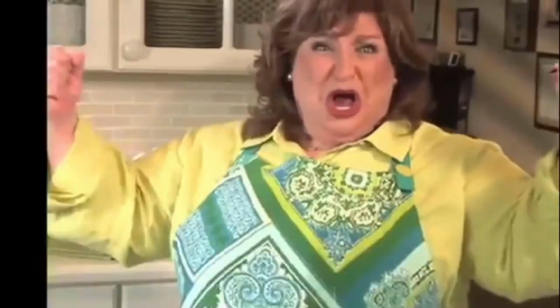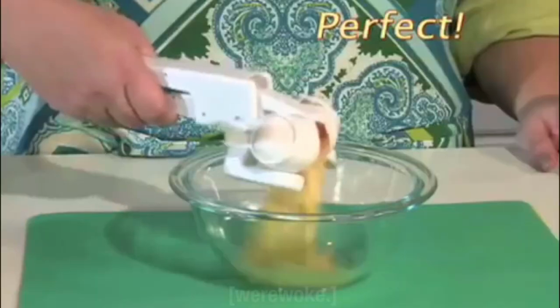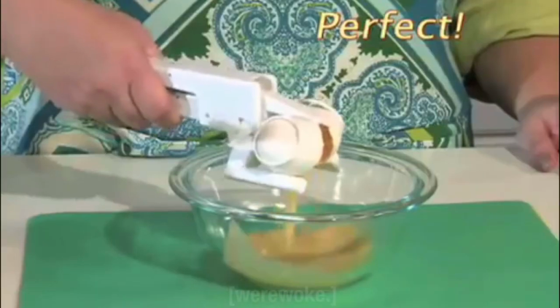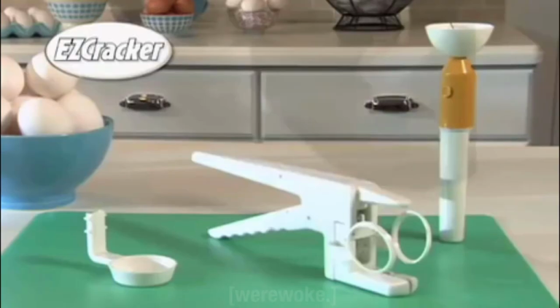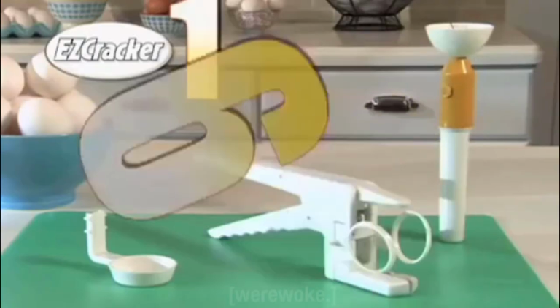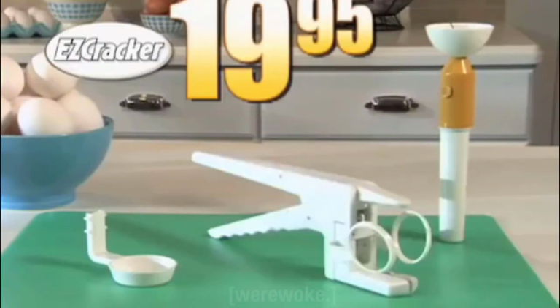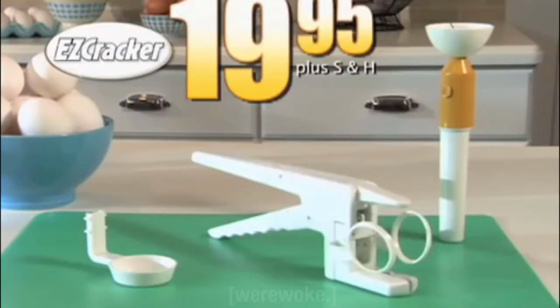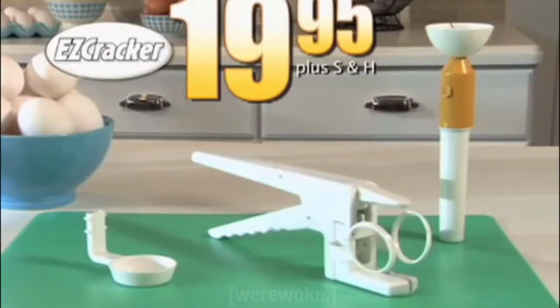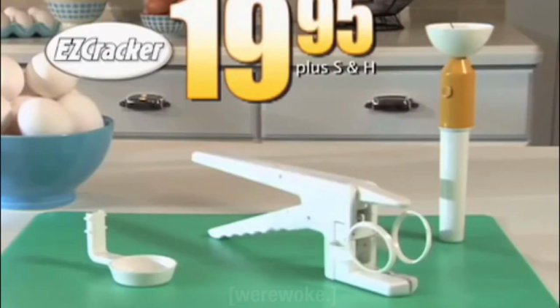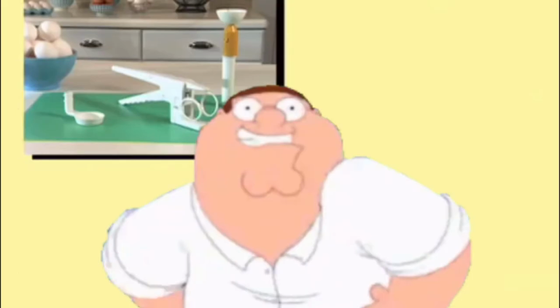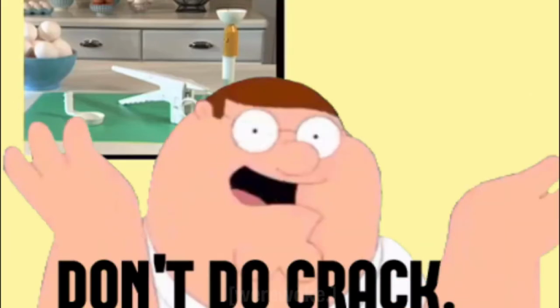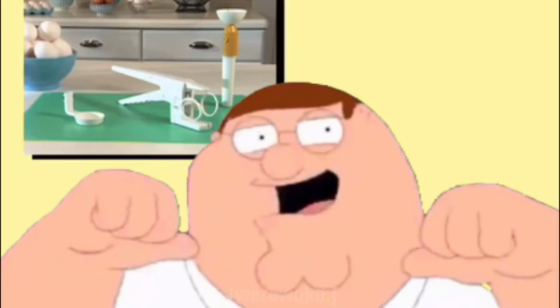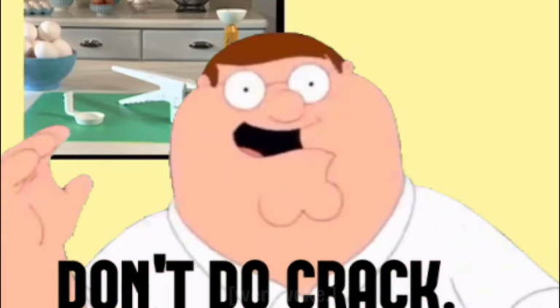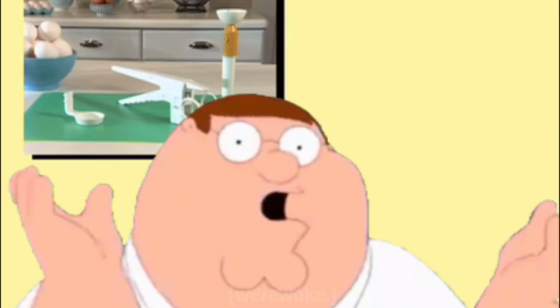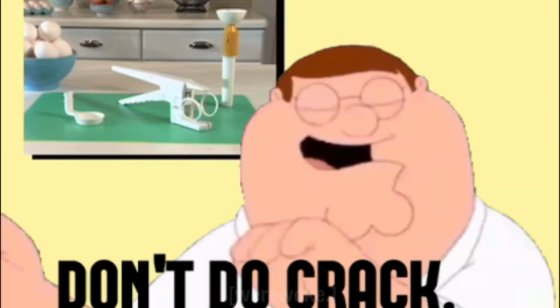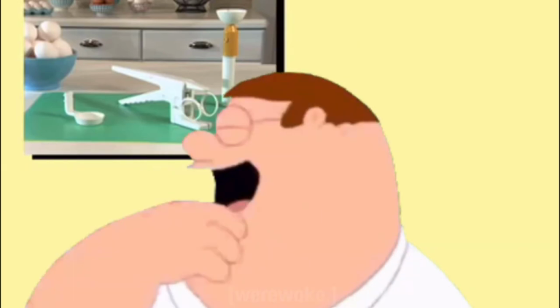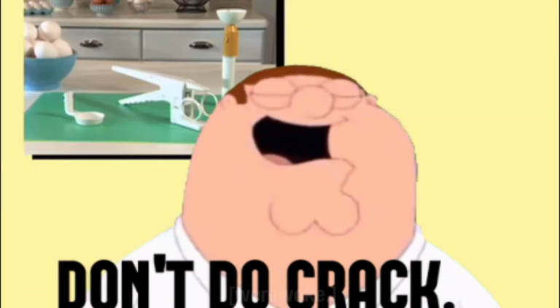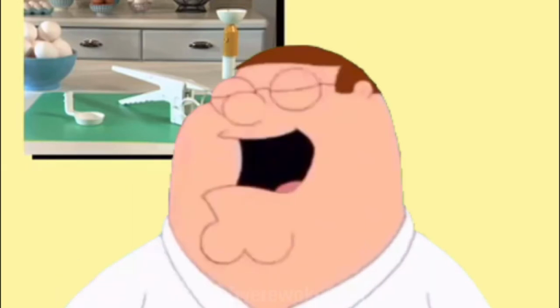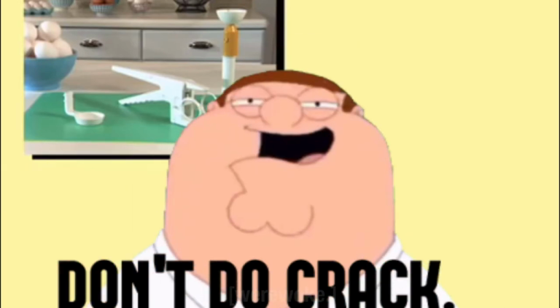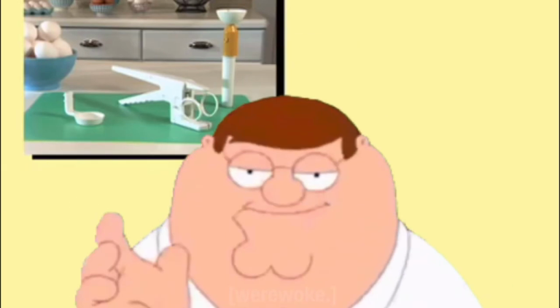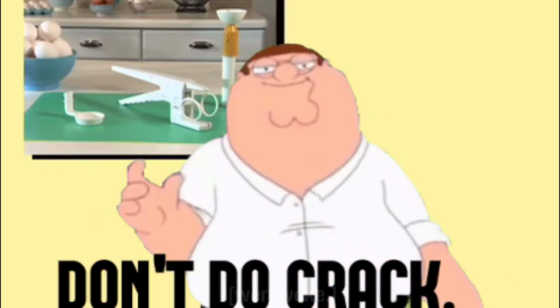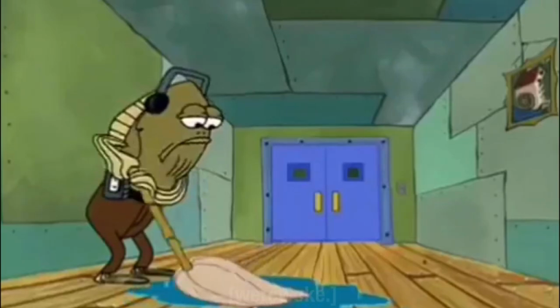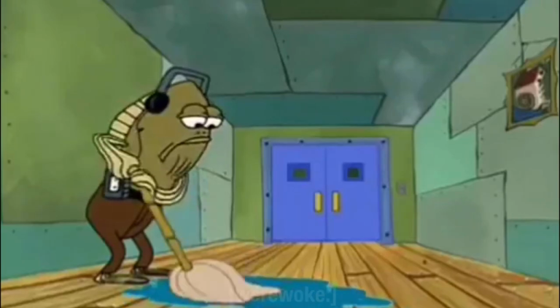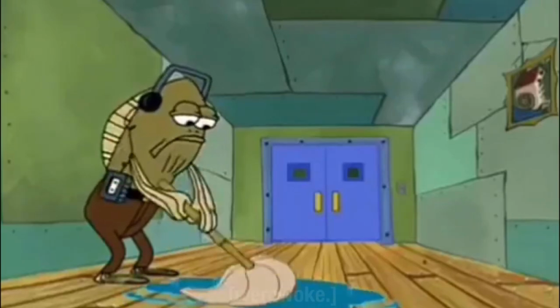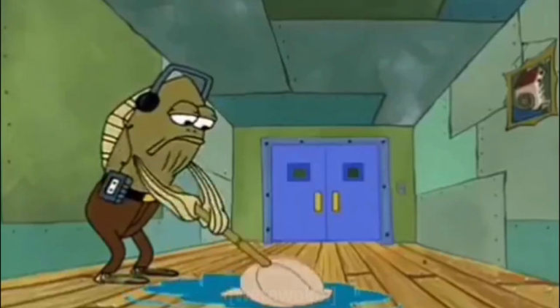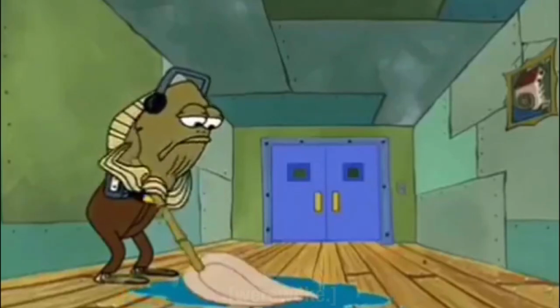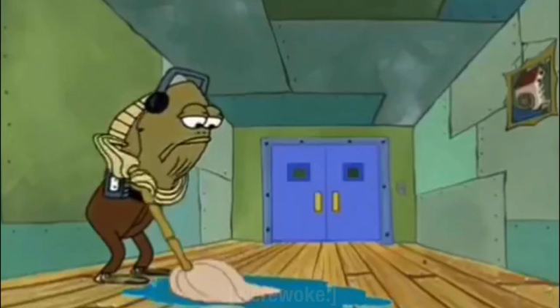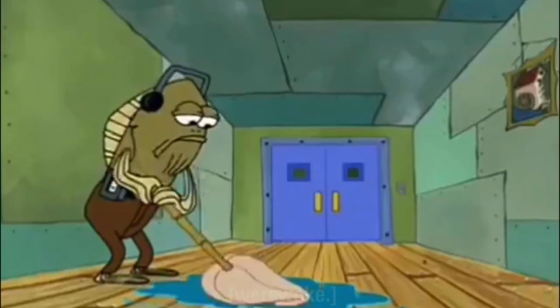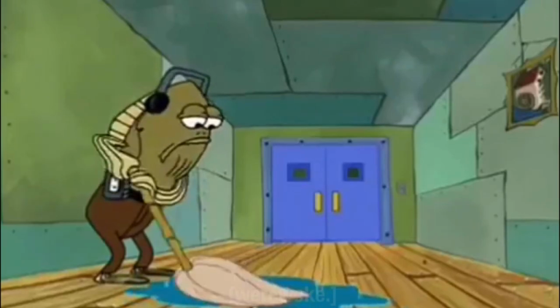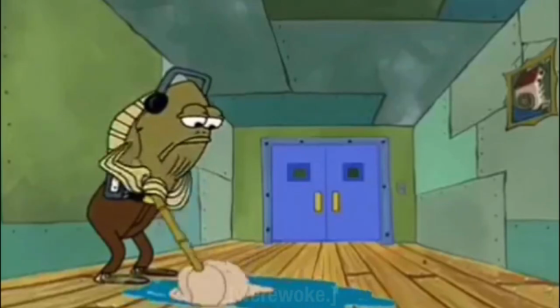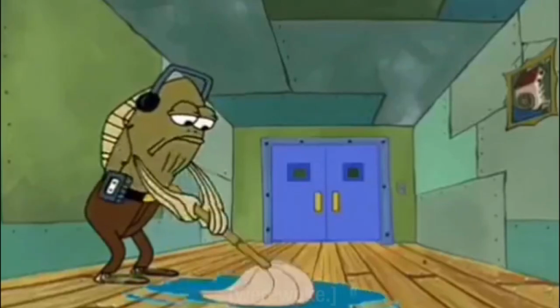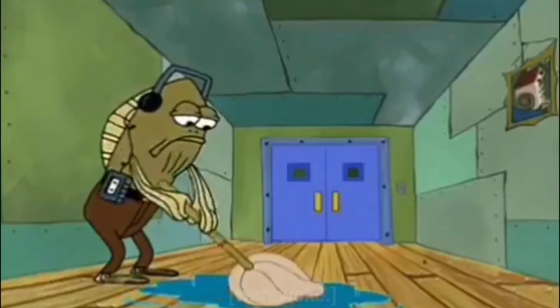Perfect! You're gonna end up with a real mess!